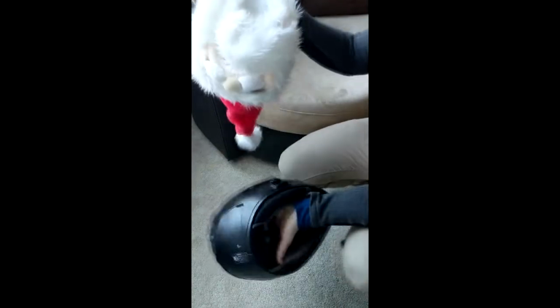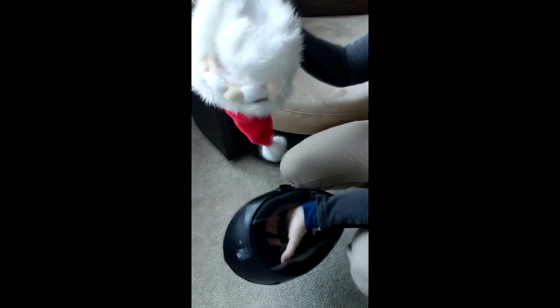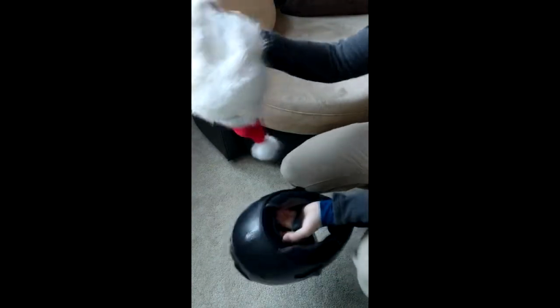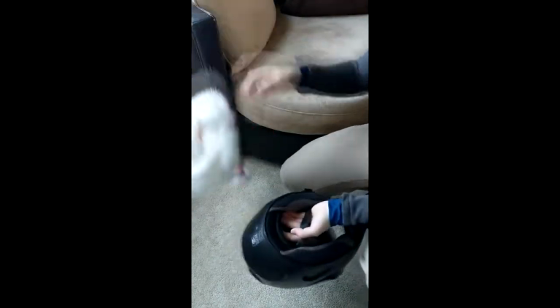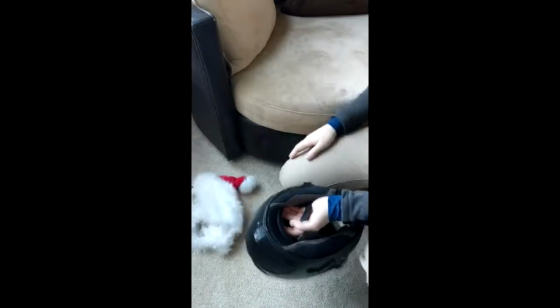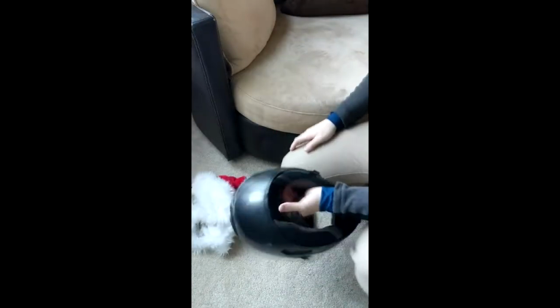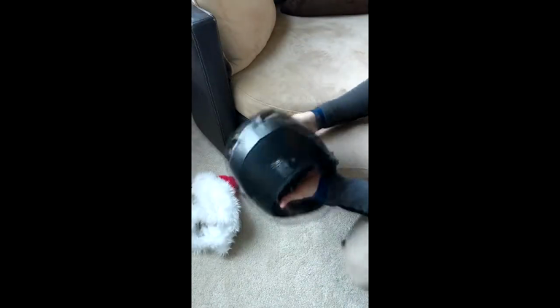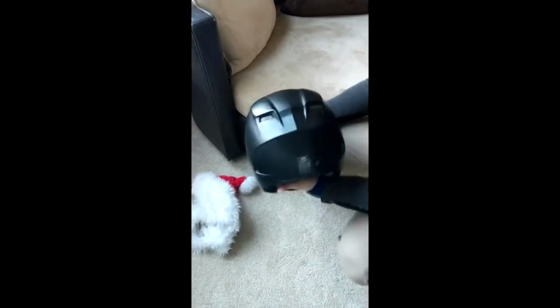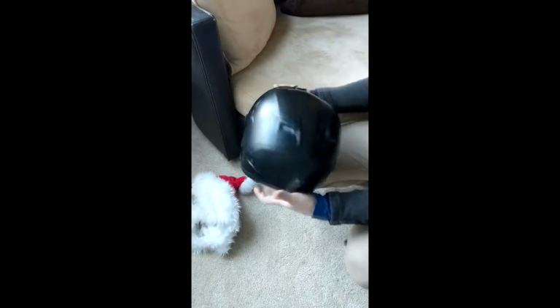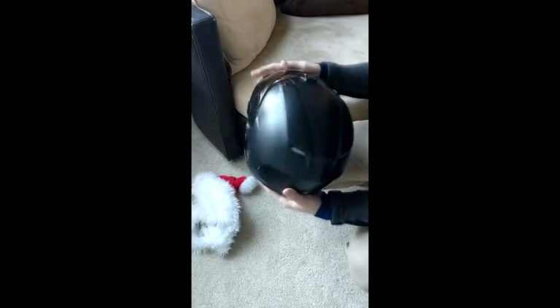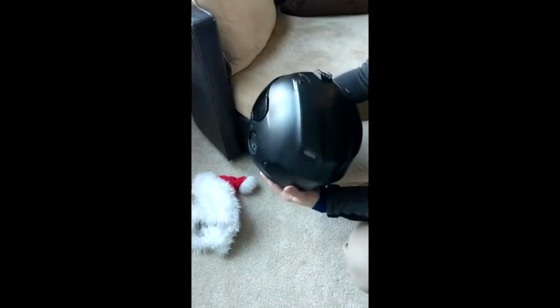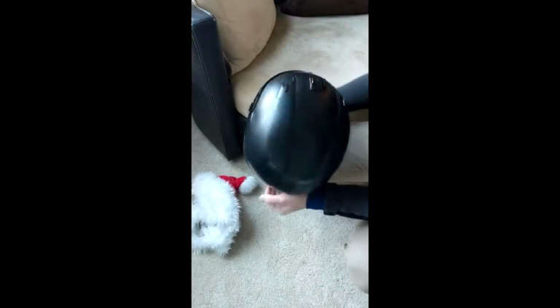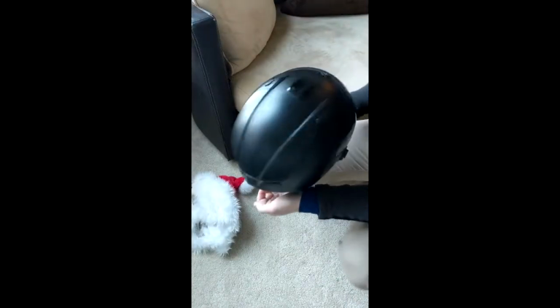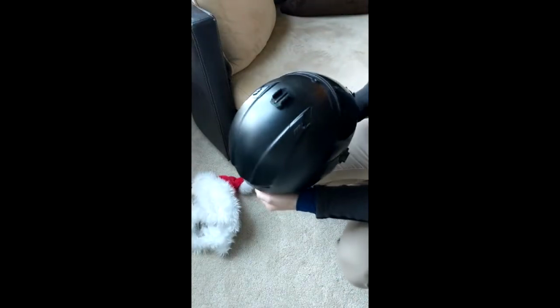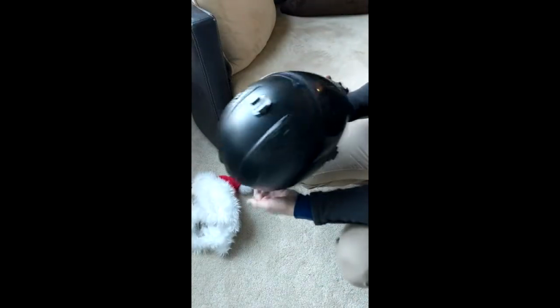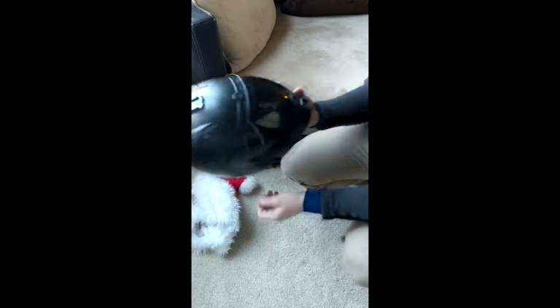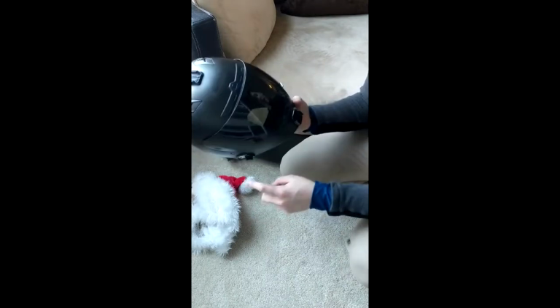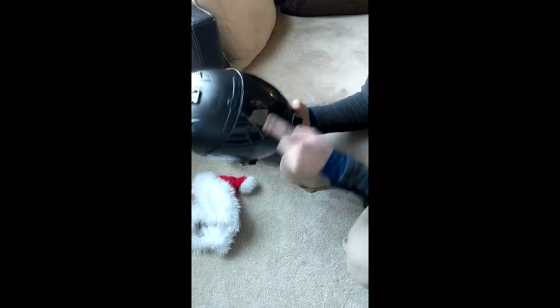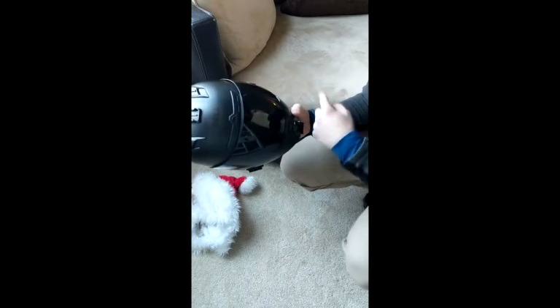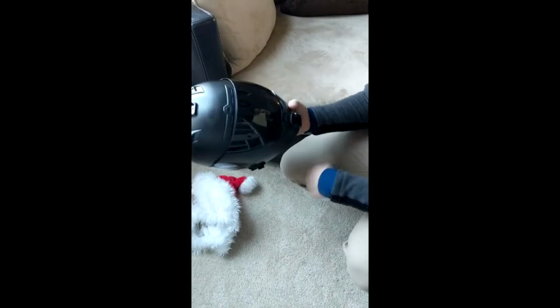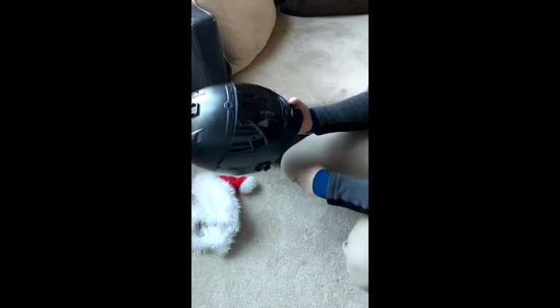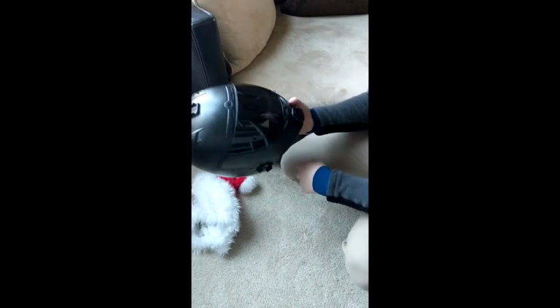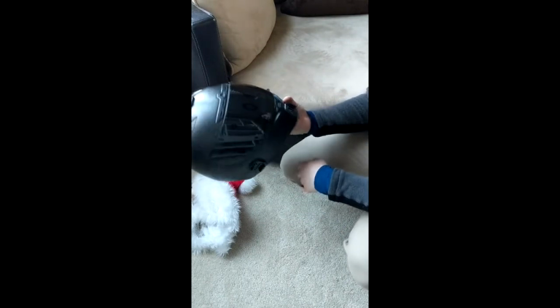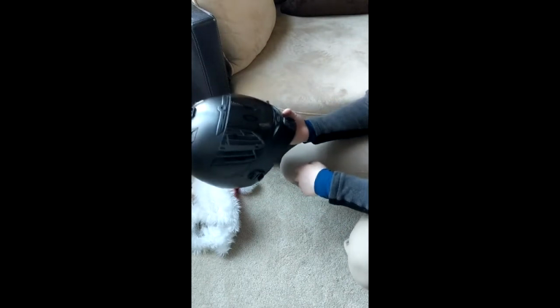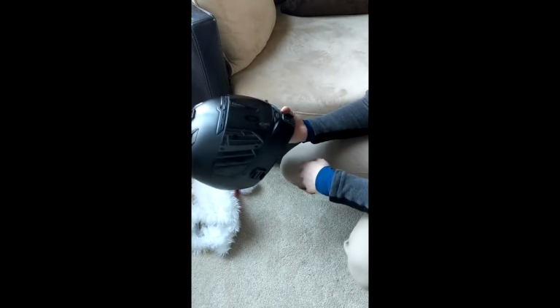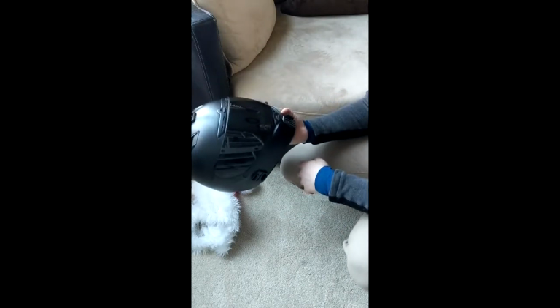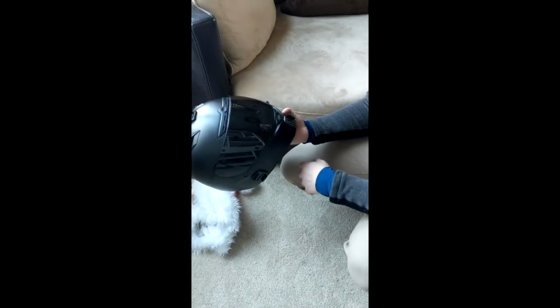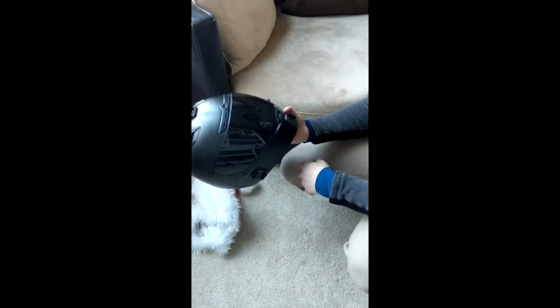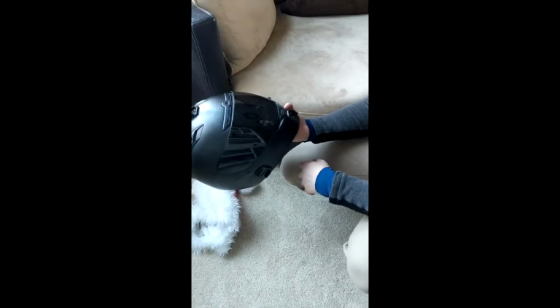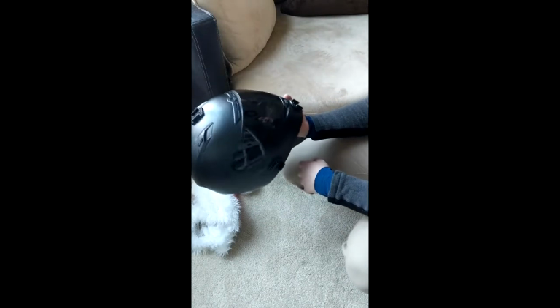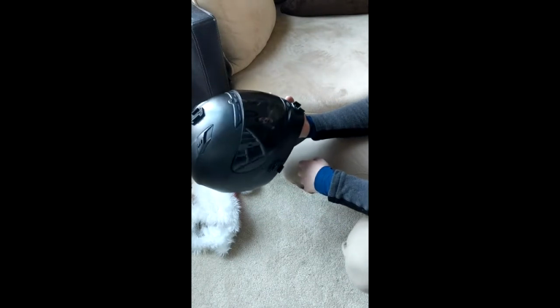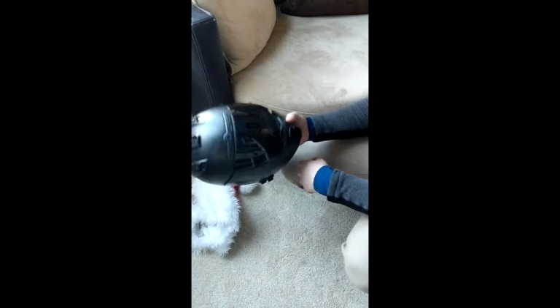Just like that. Quick removal. Time to defog the lens — put the defogger on for my ride.